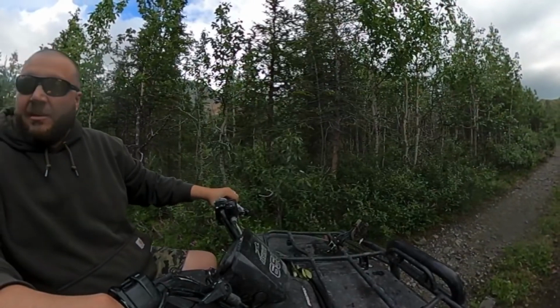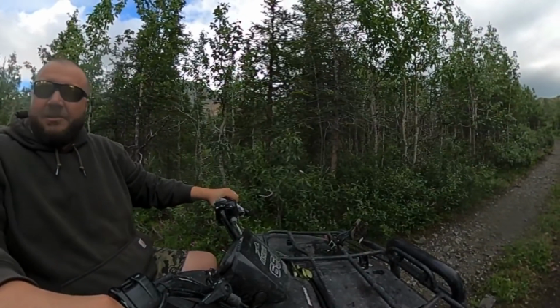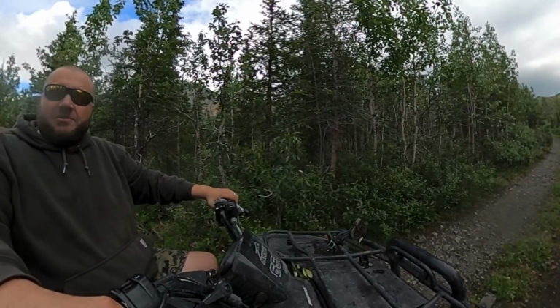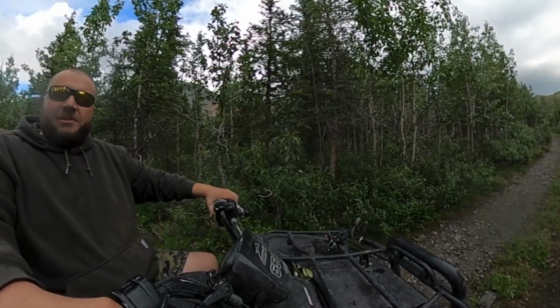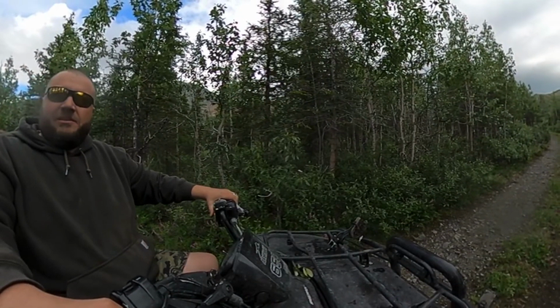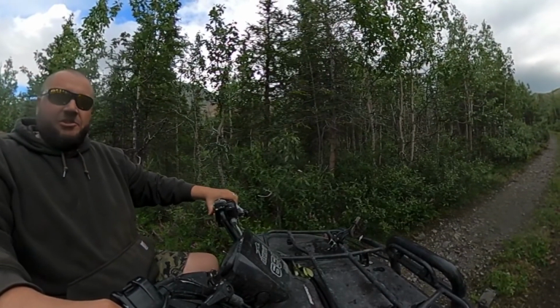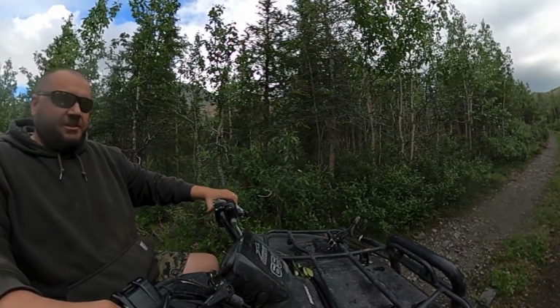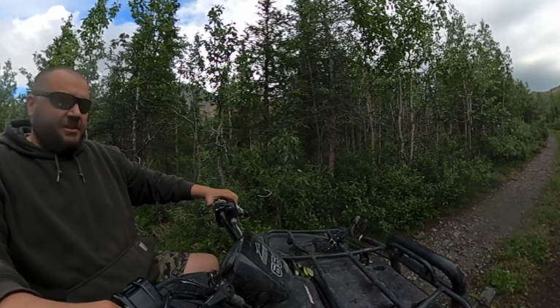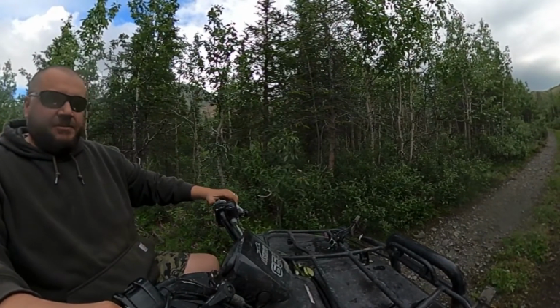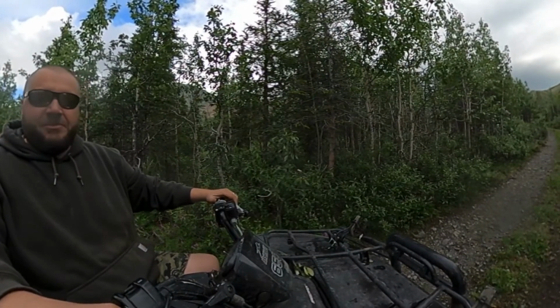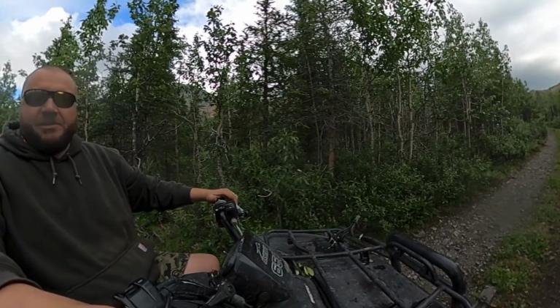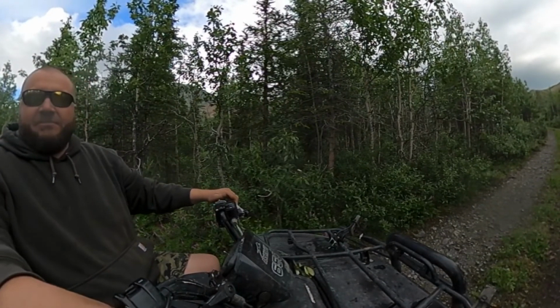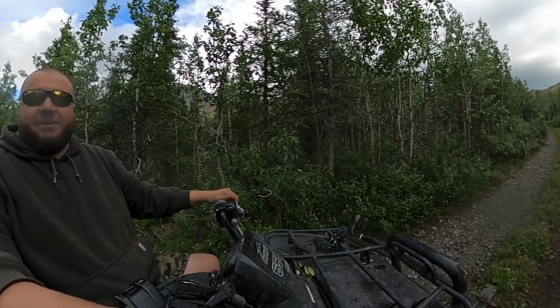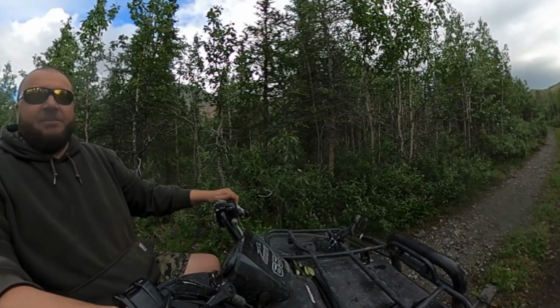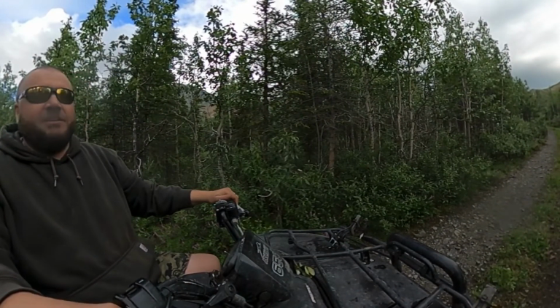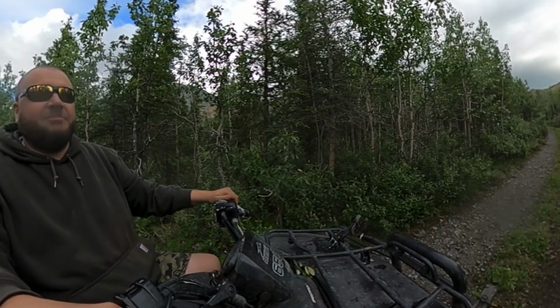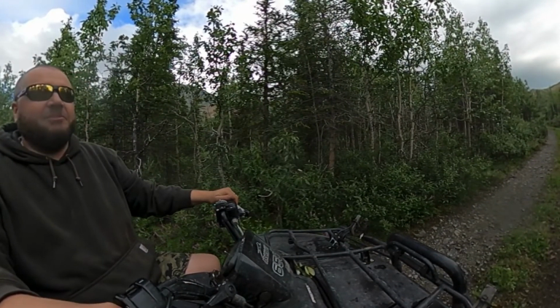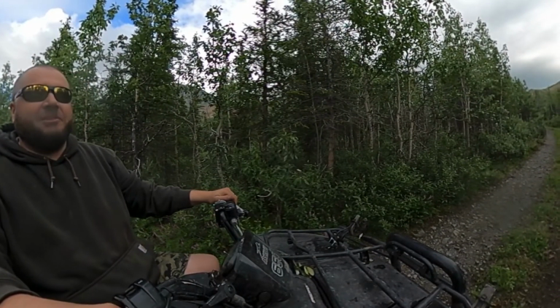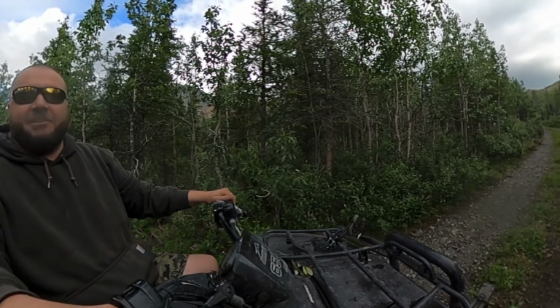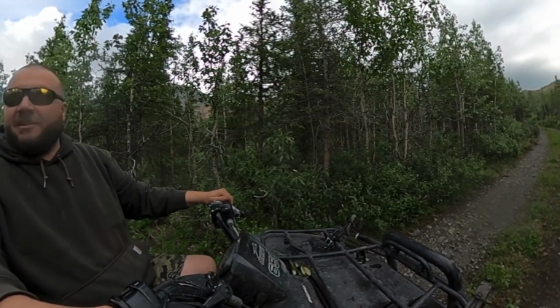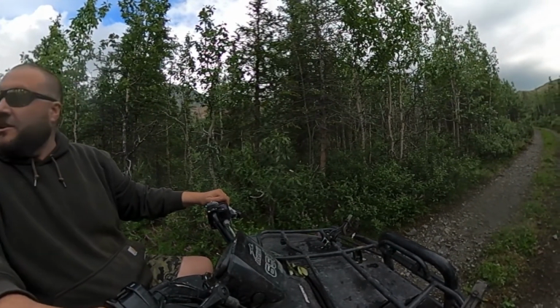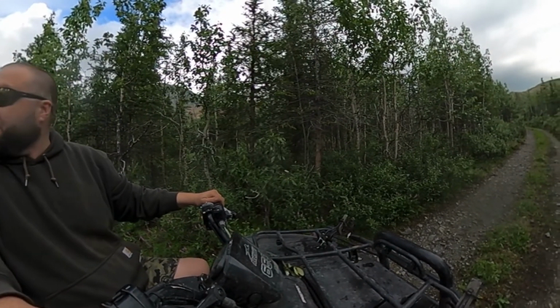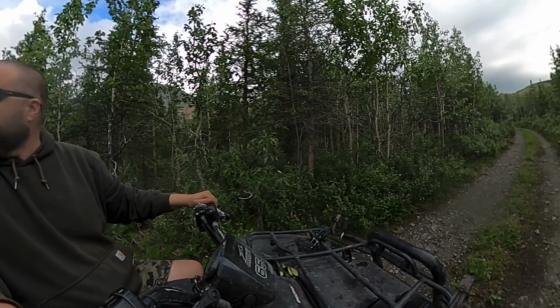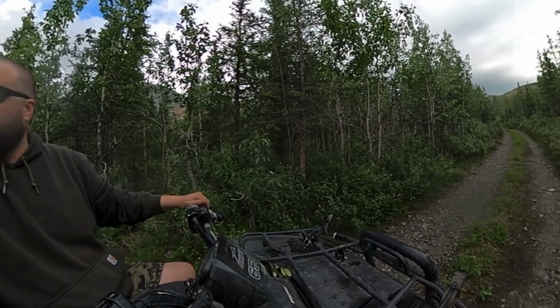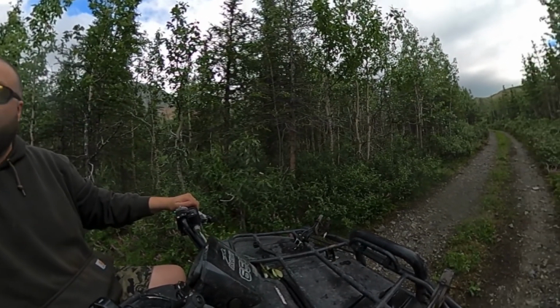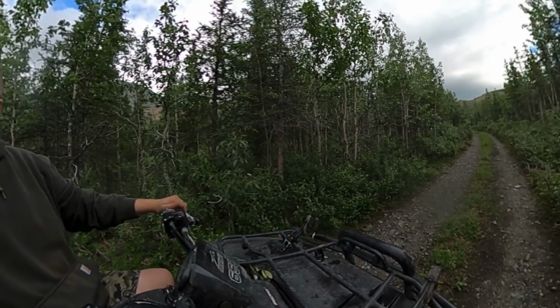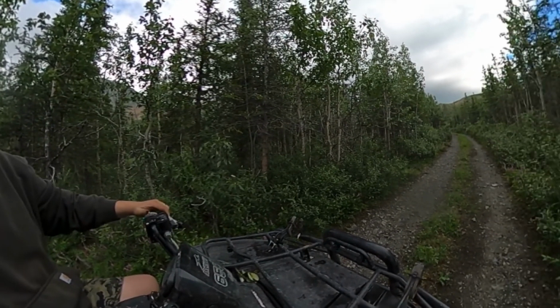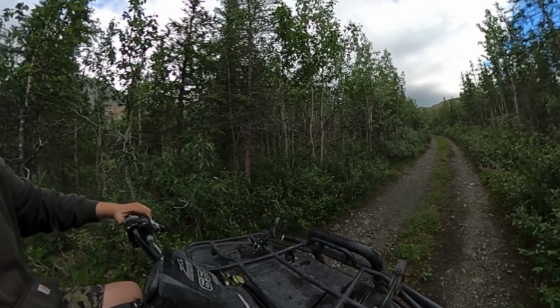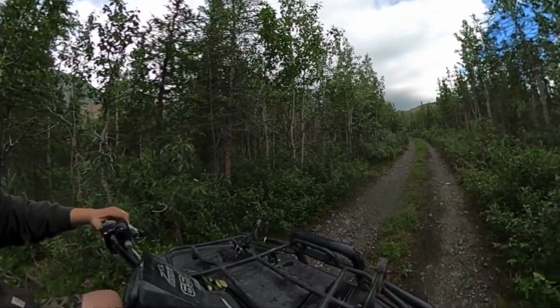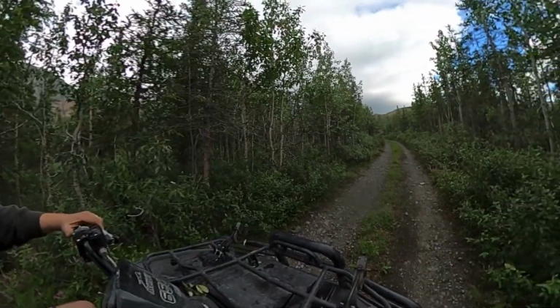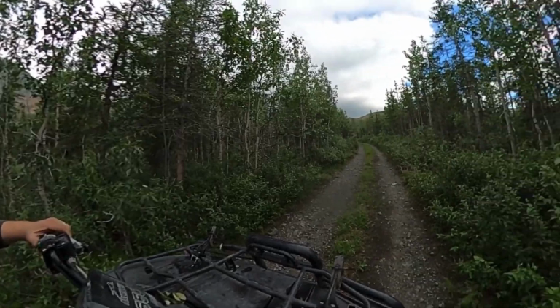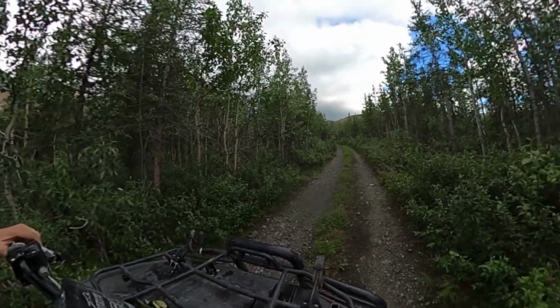All right, so we're here on the trail, heading up the side of the mountain to go look at a glacier and some fossils. Let's head on up.